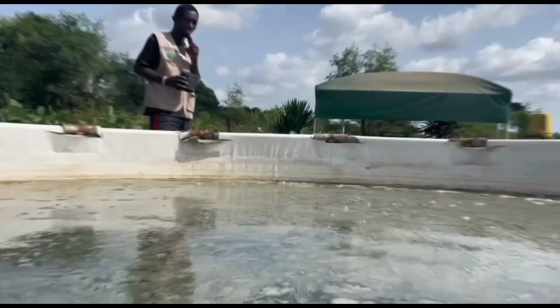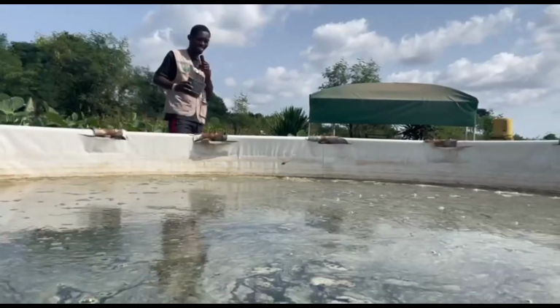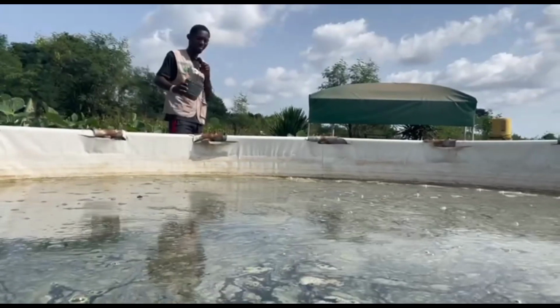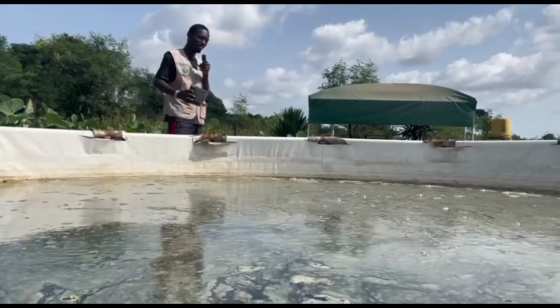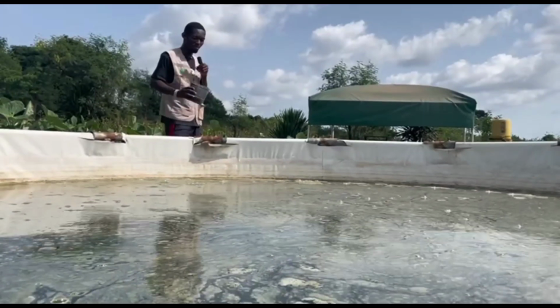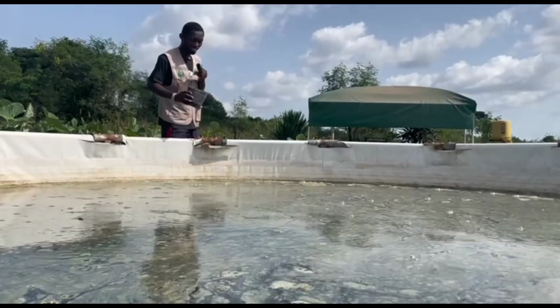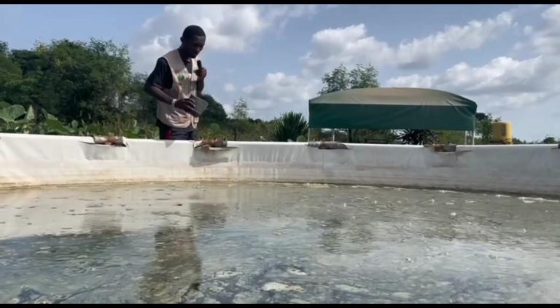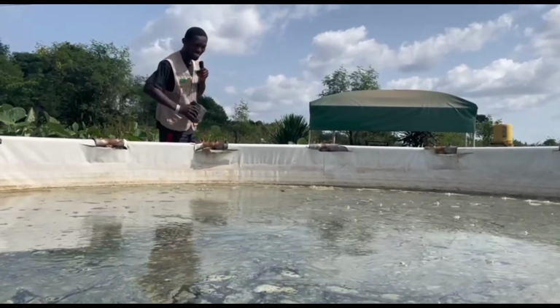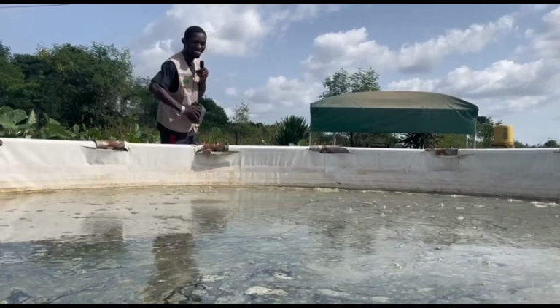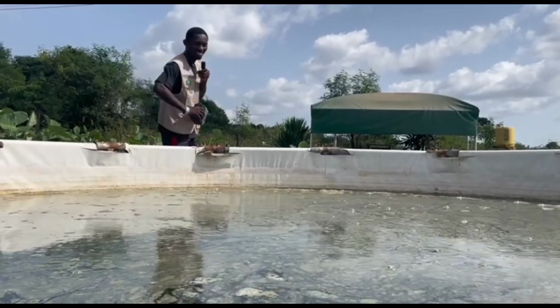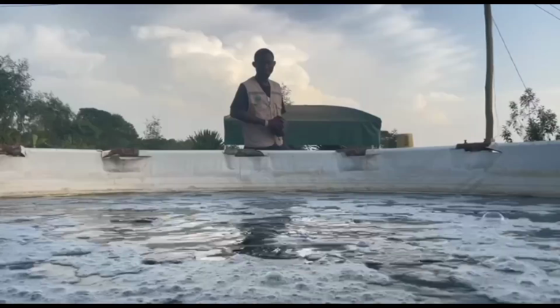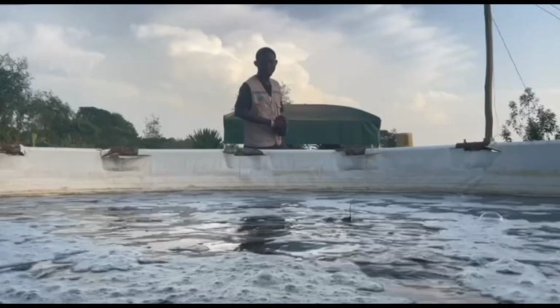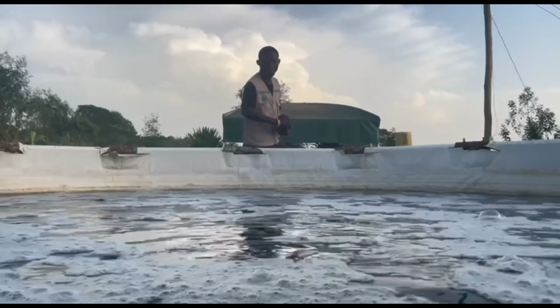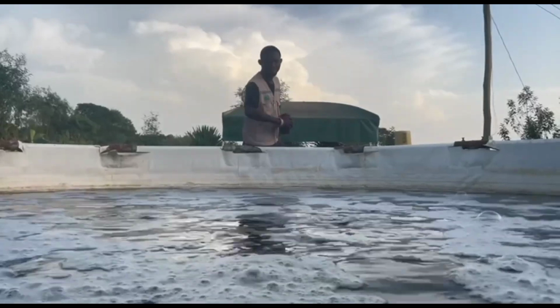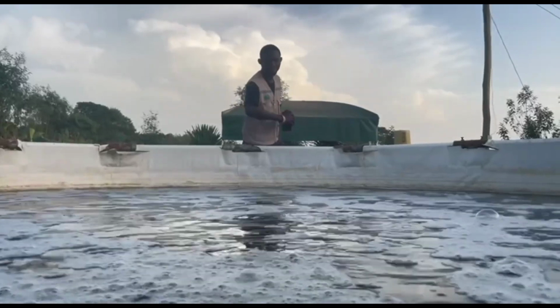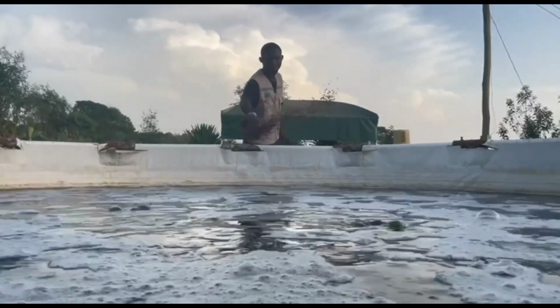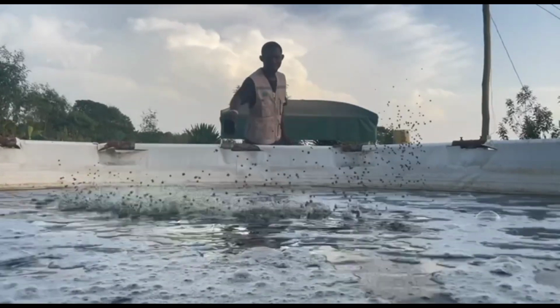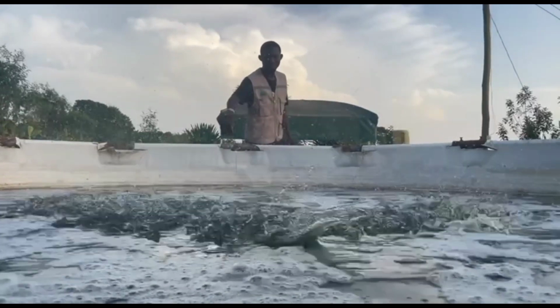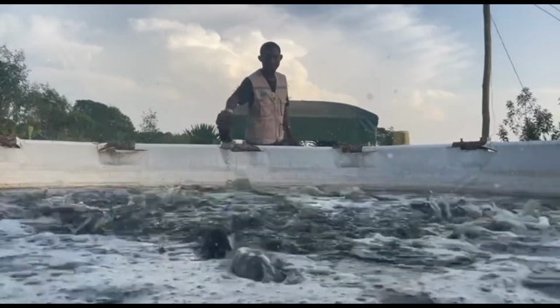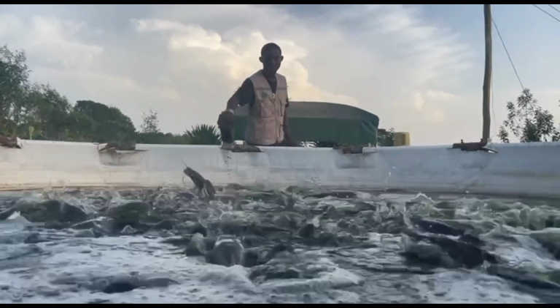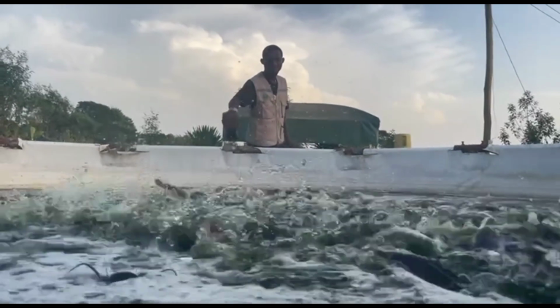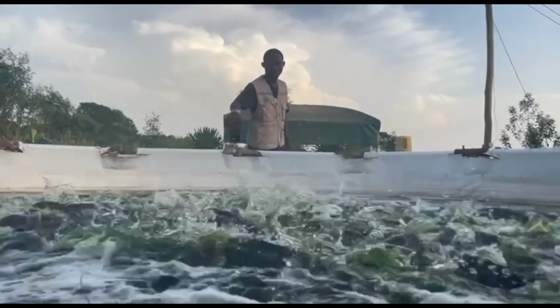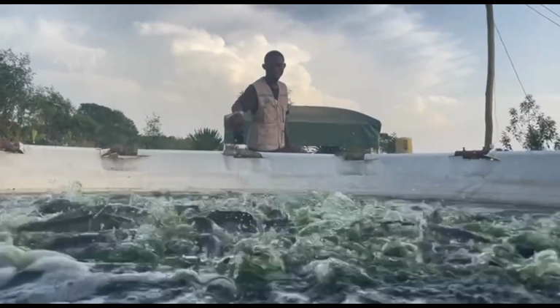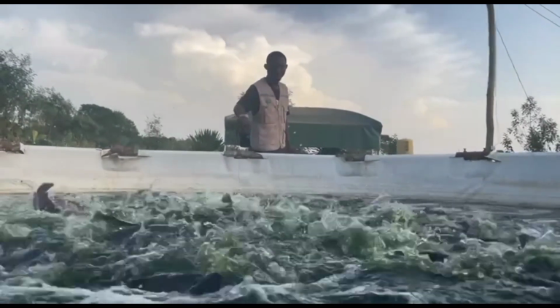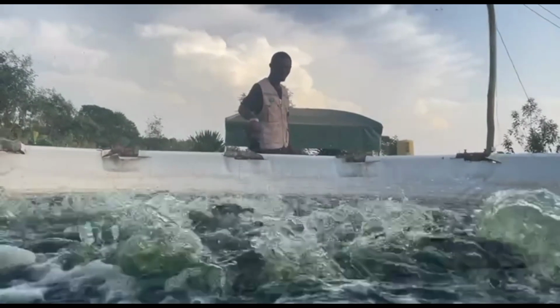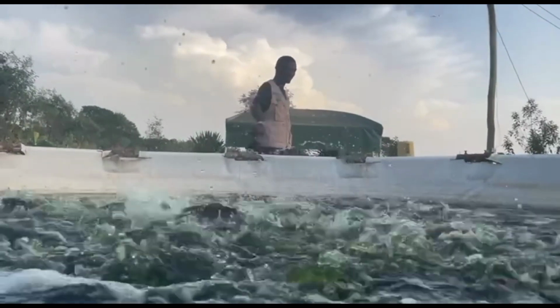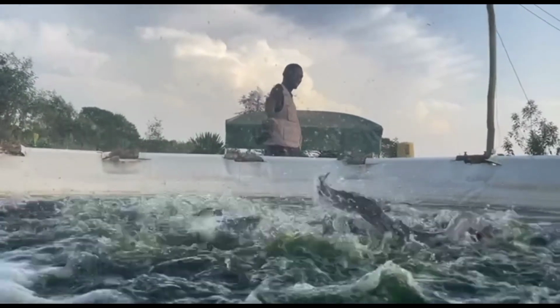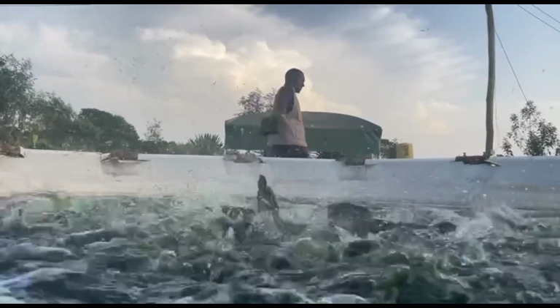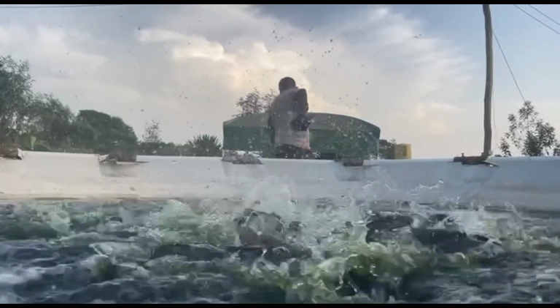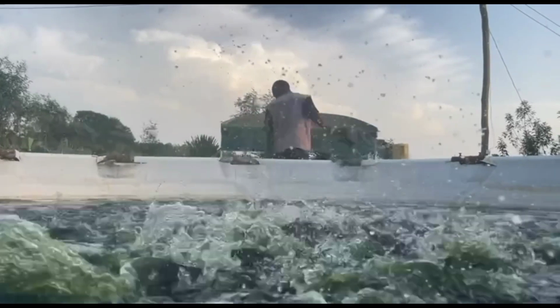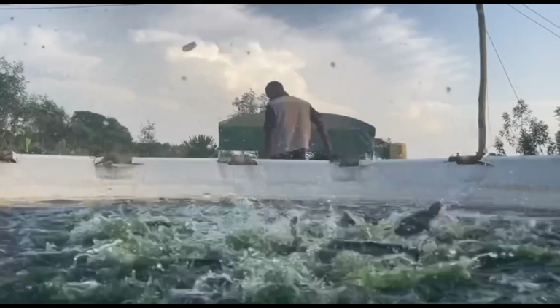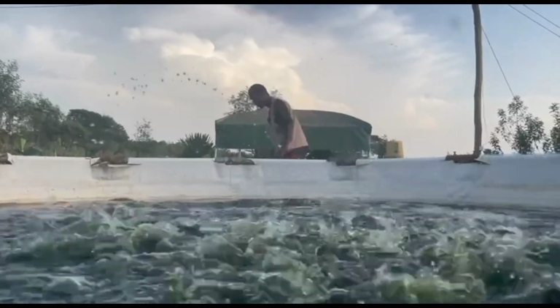This is what the feed looks like. We are very proud of it.